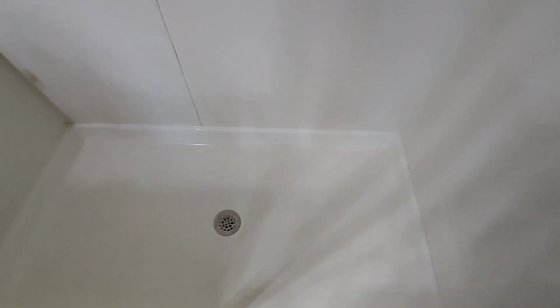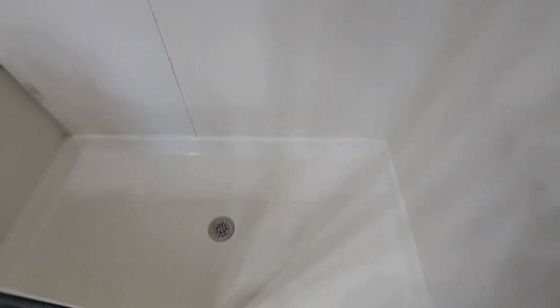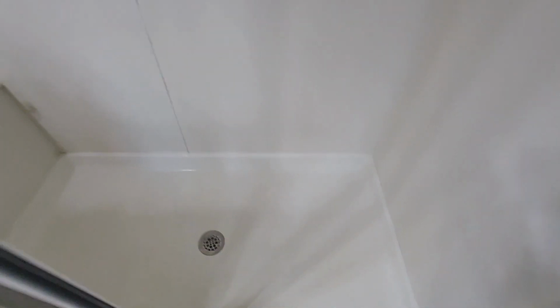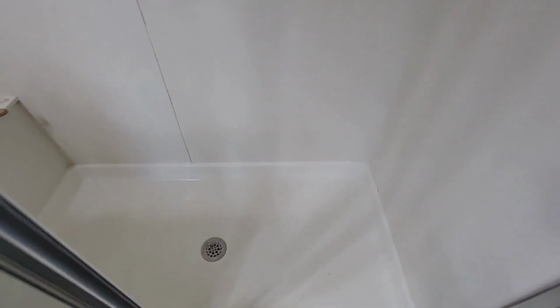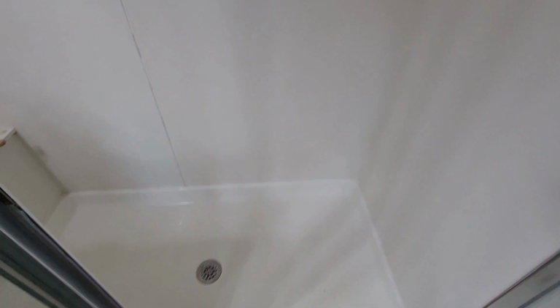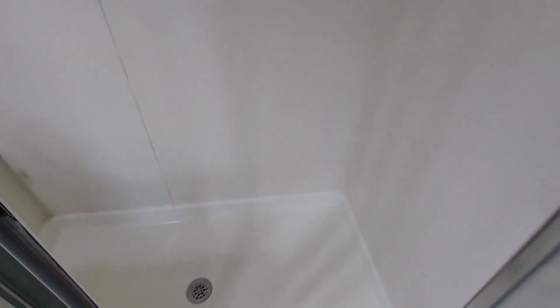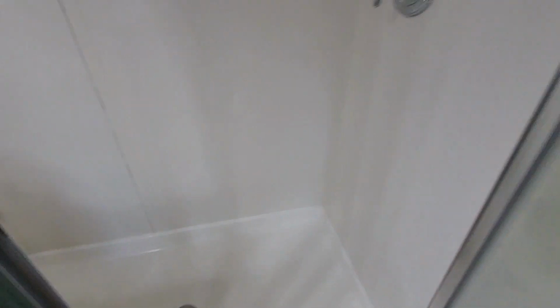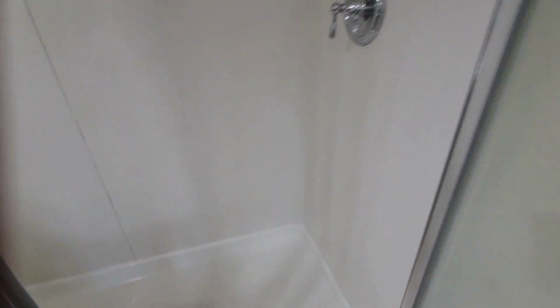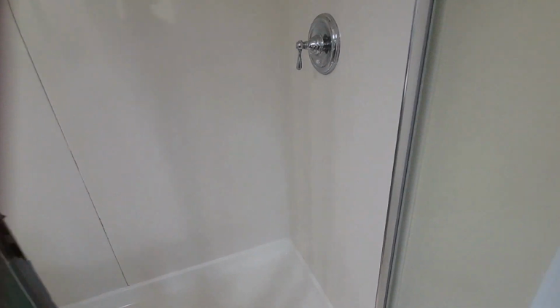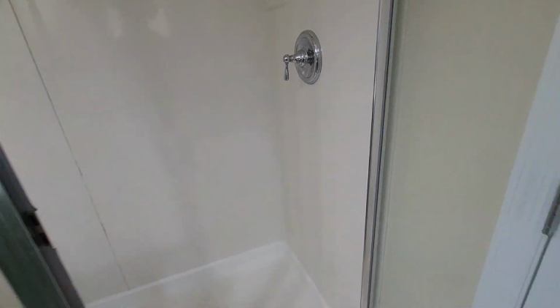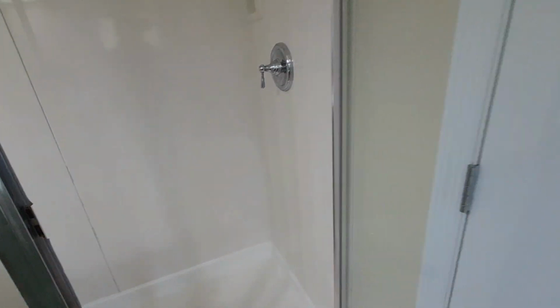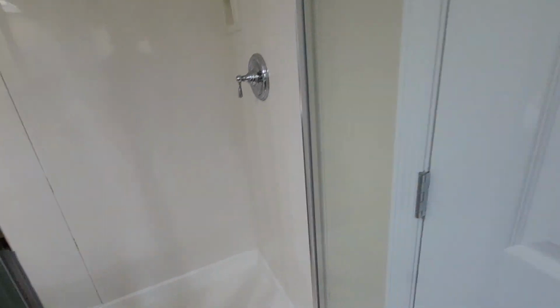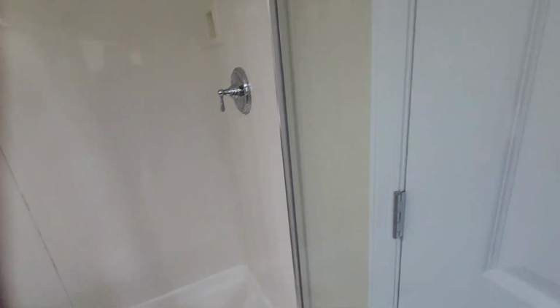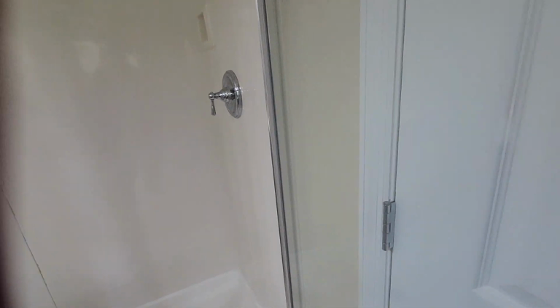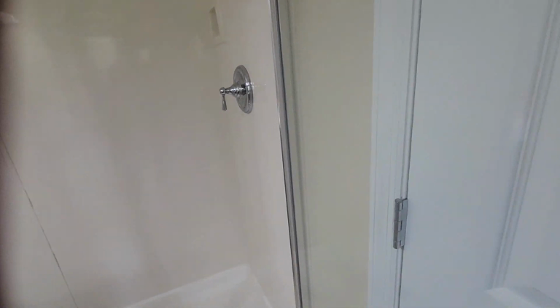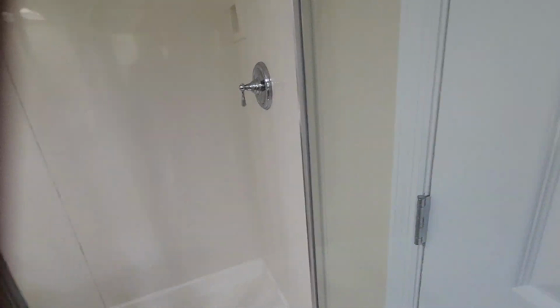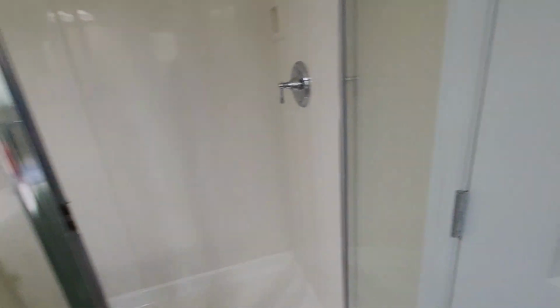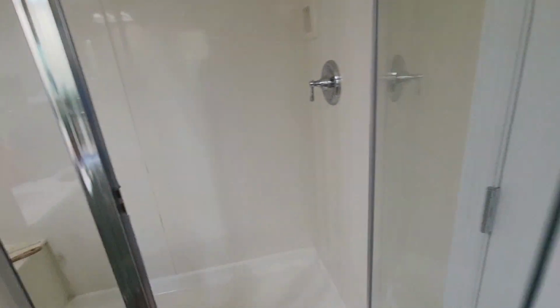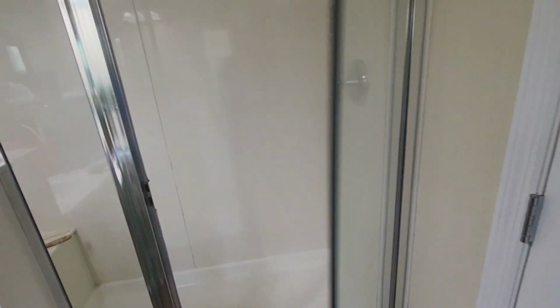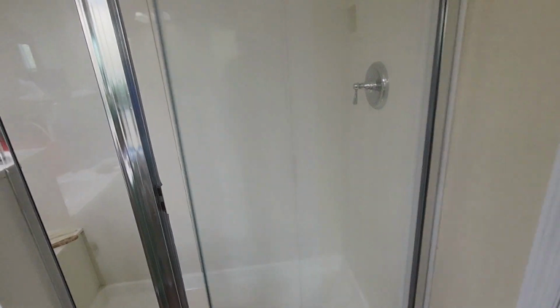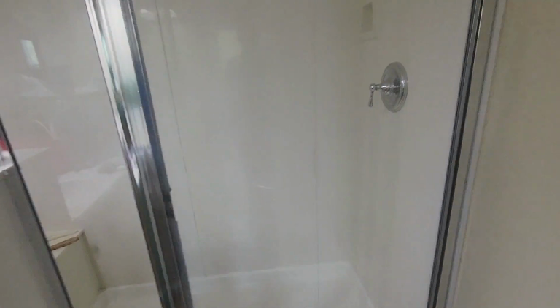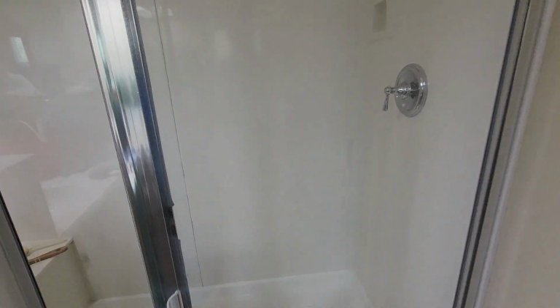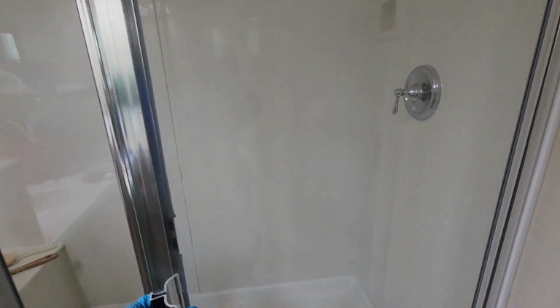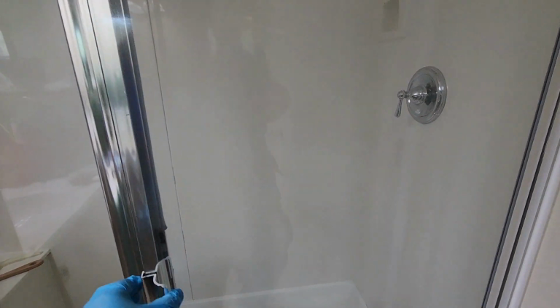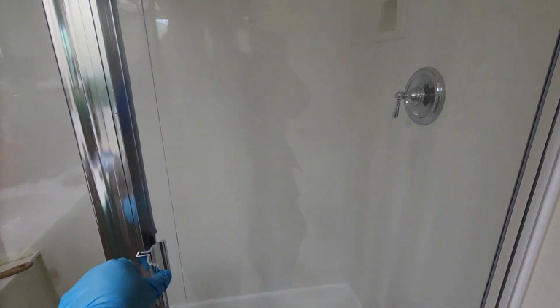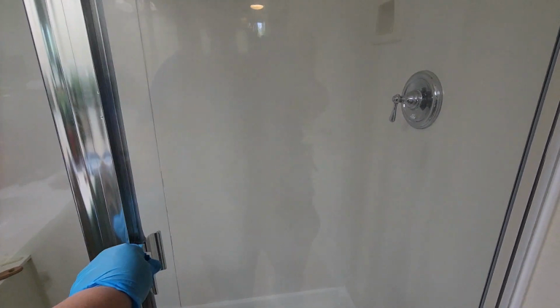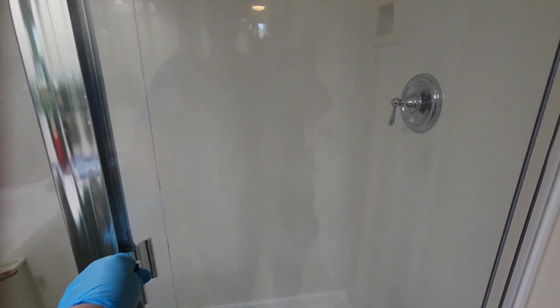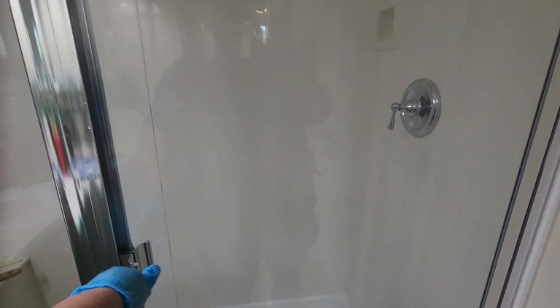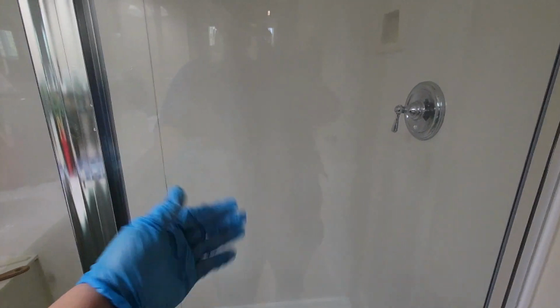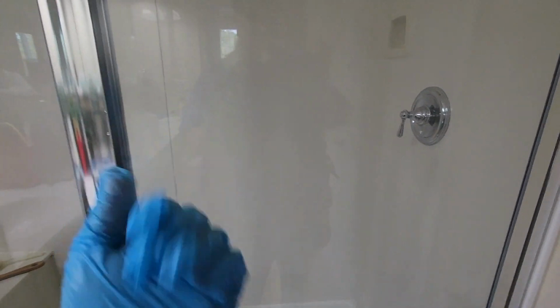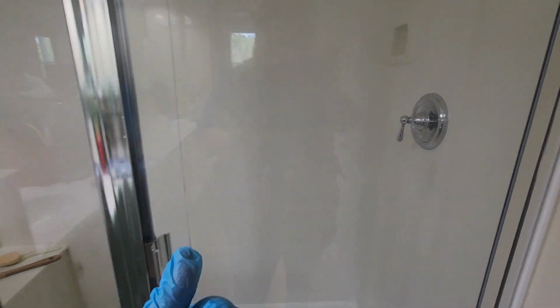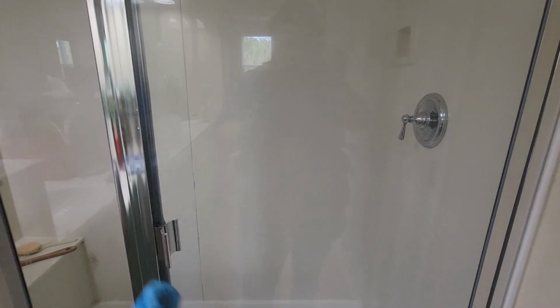Now I just need to wipe and clean the glass outside.